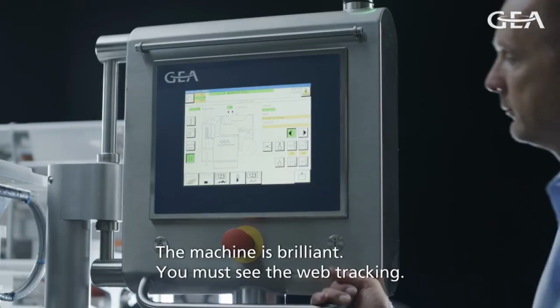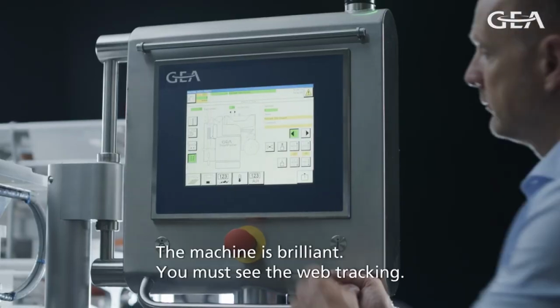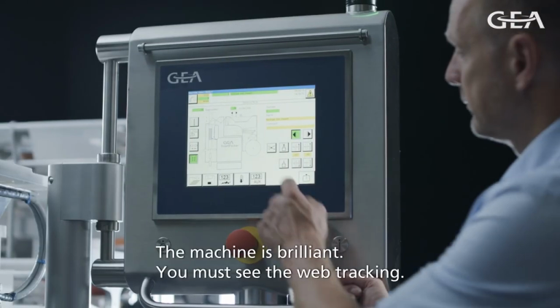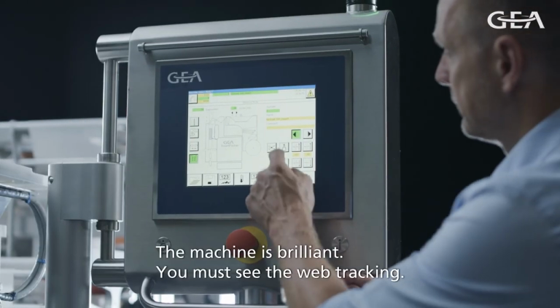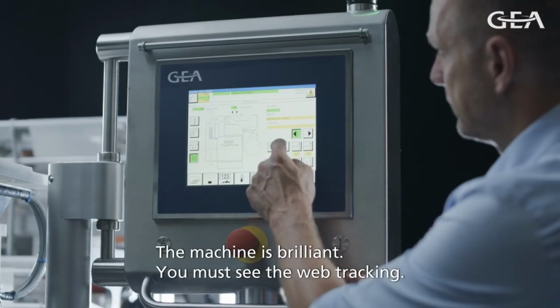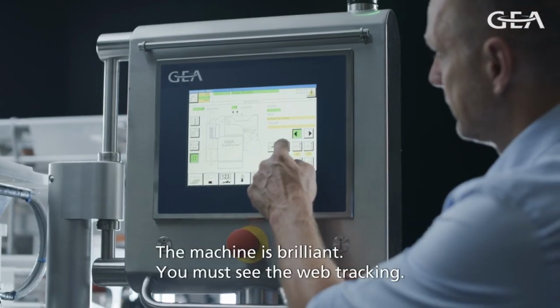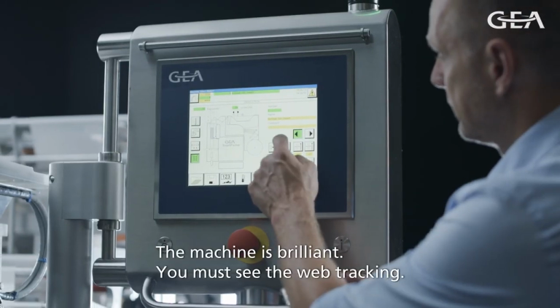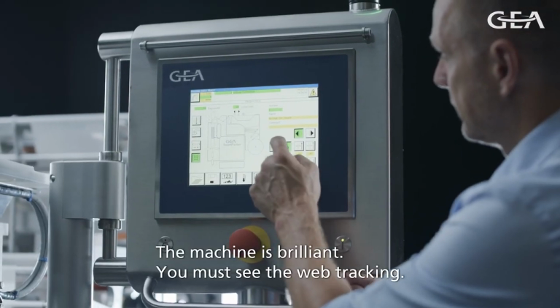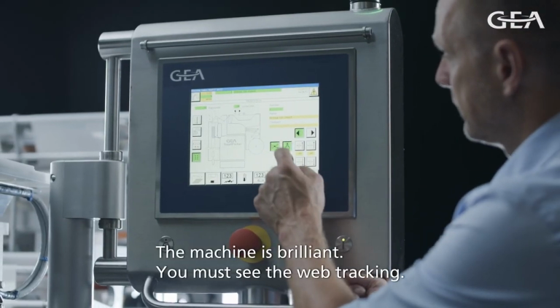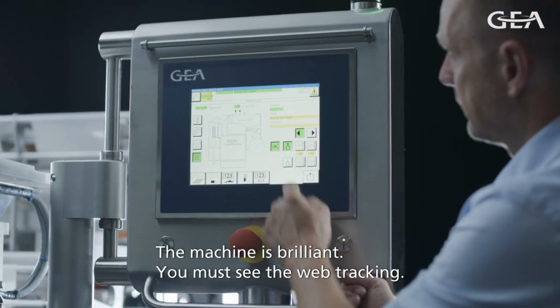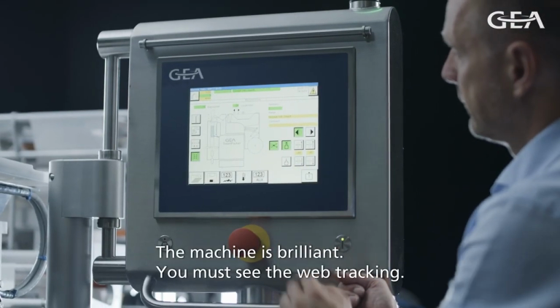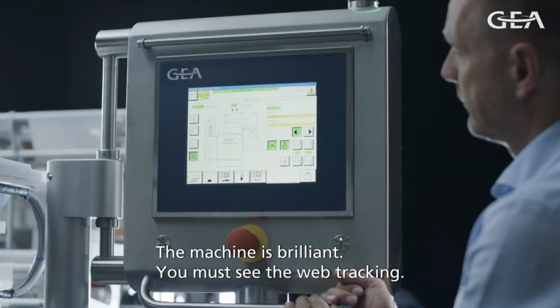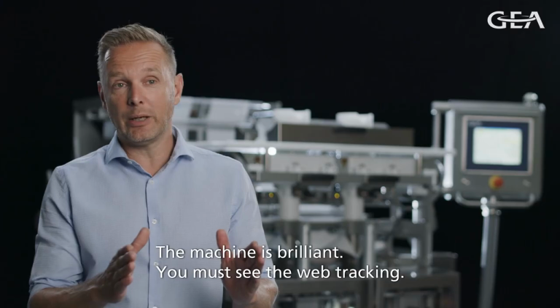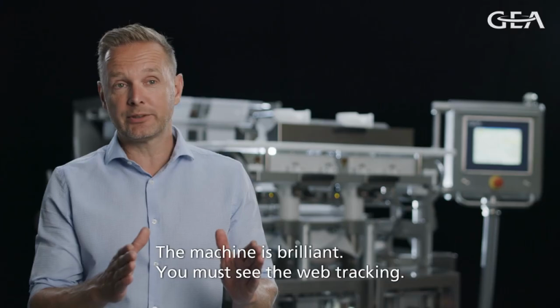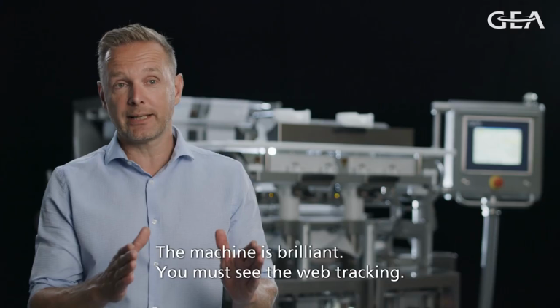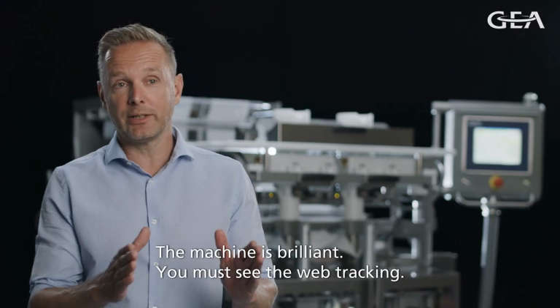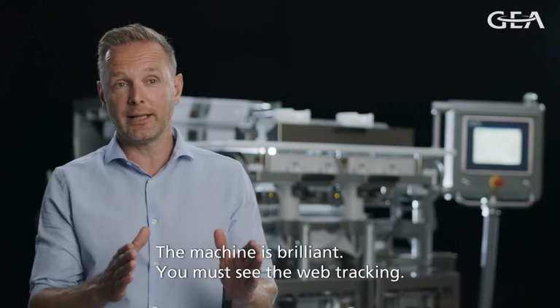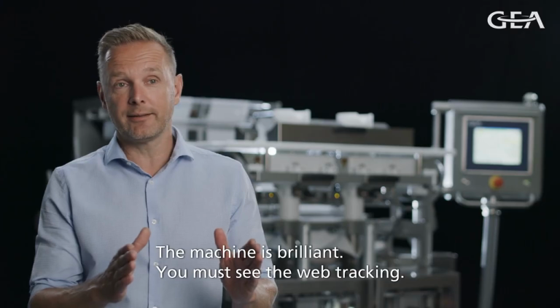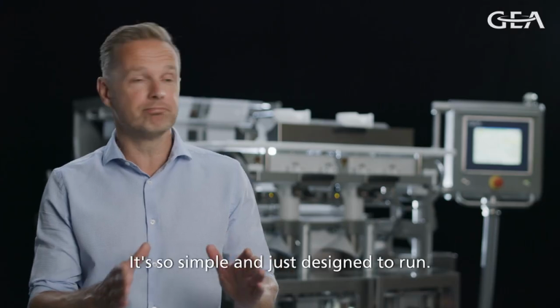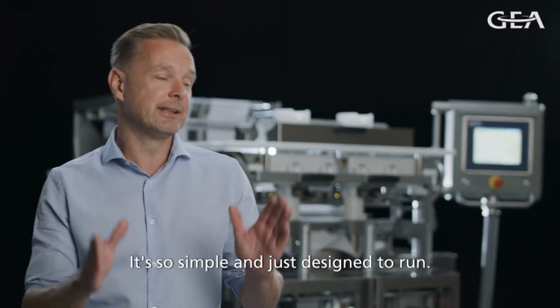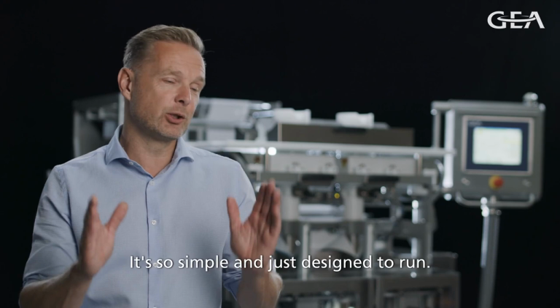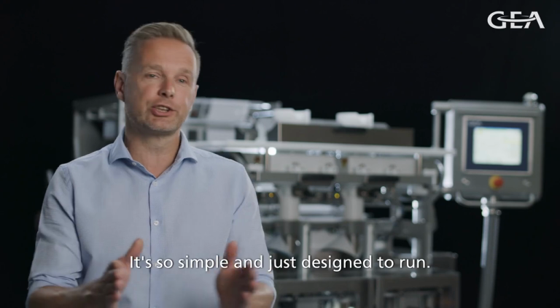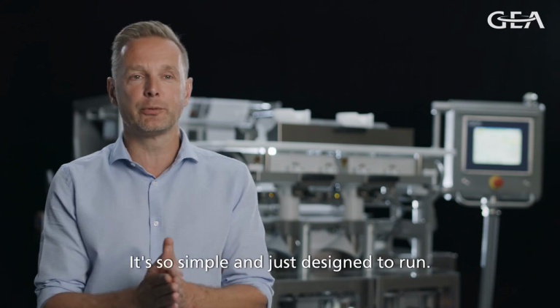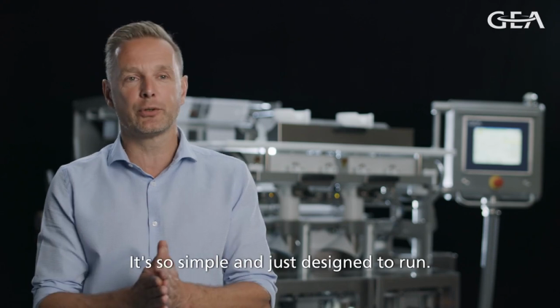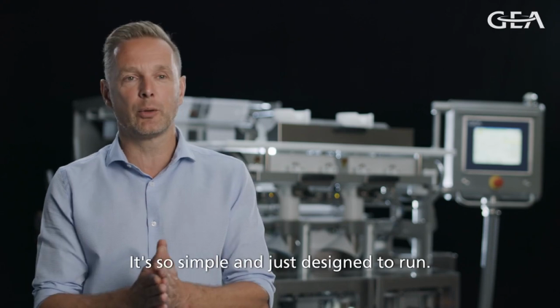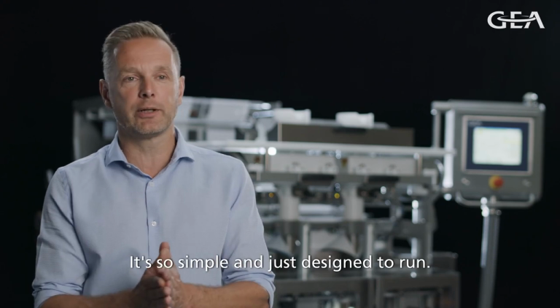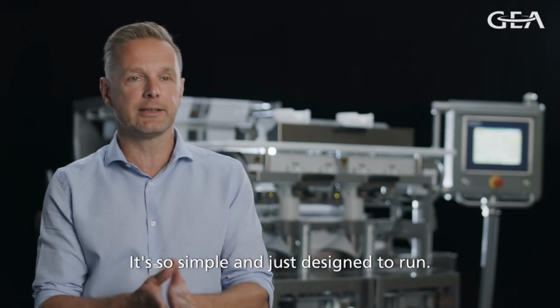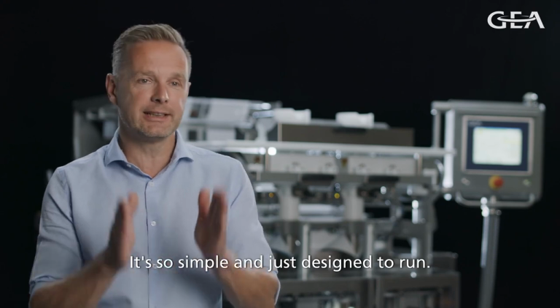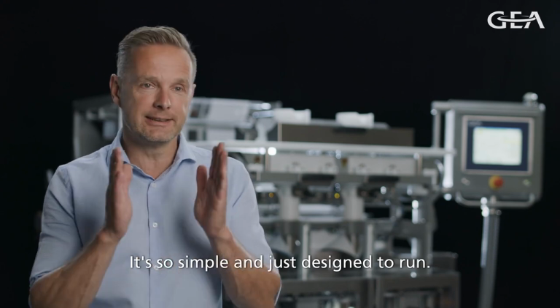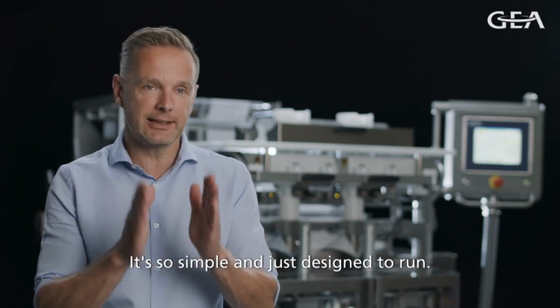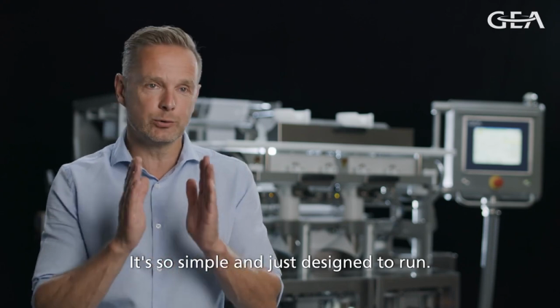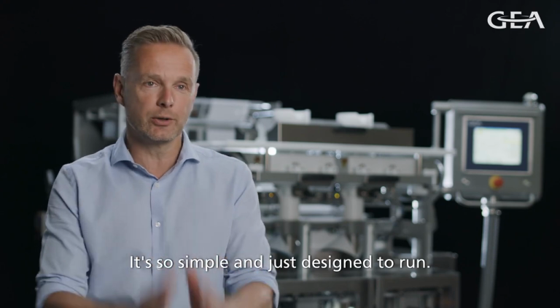The machine is brilliant. With the web tracking we added, it's so simple for the operator — it's just designed to run.